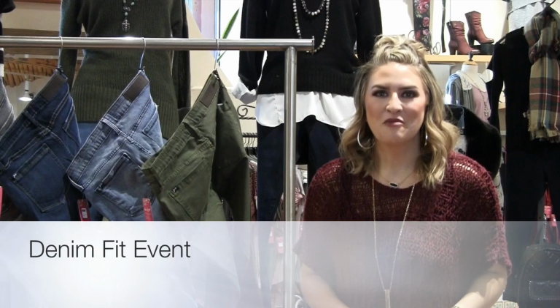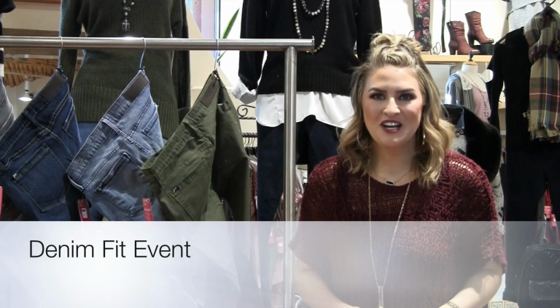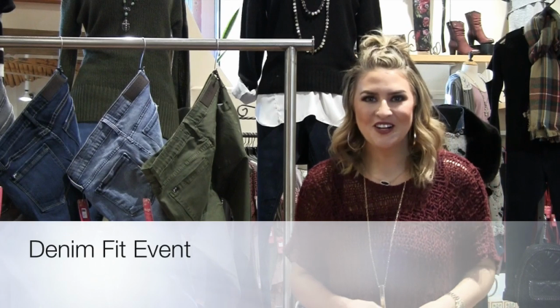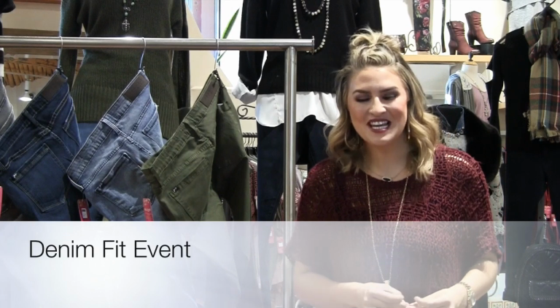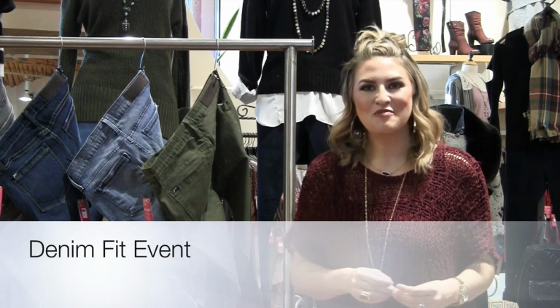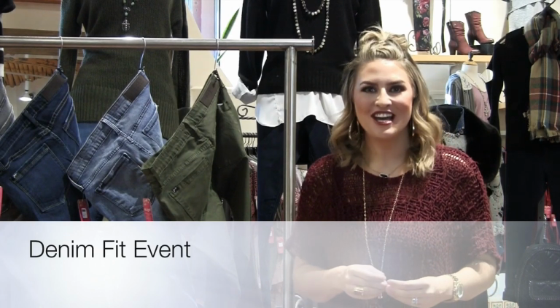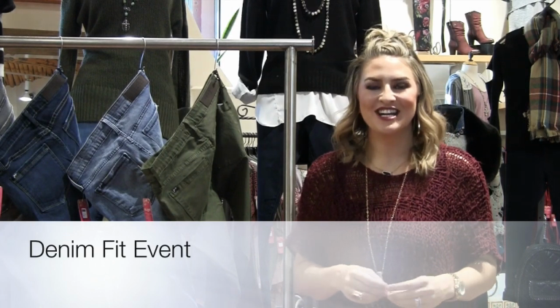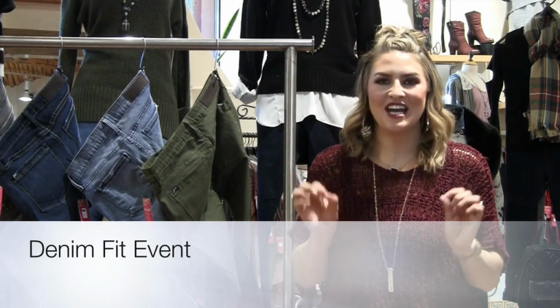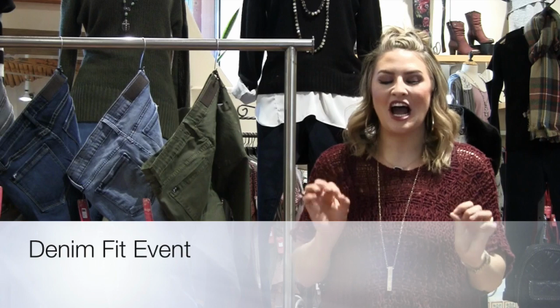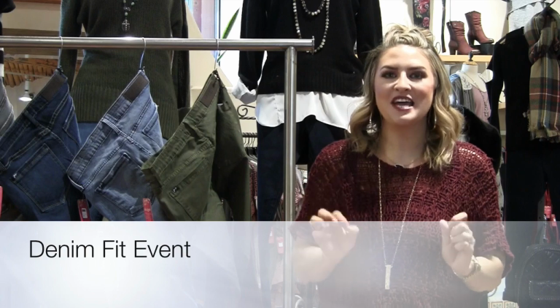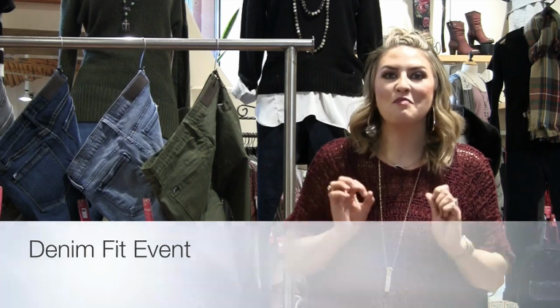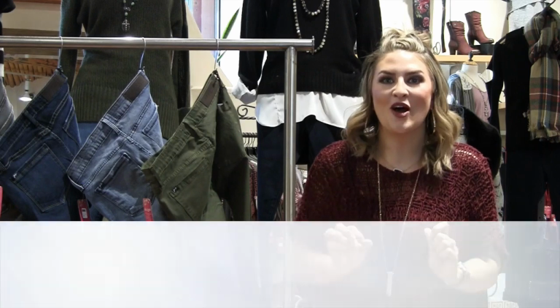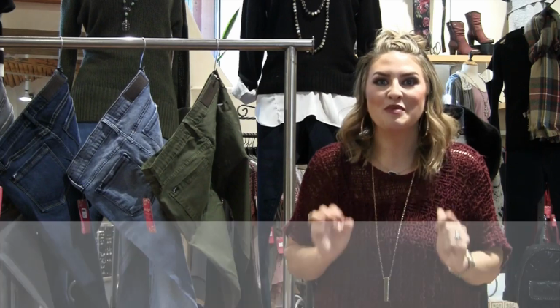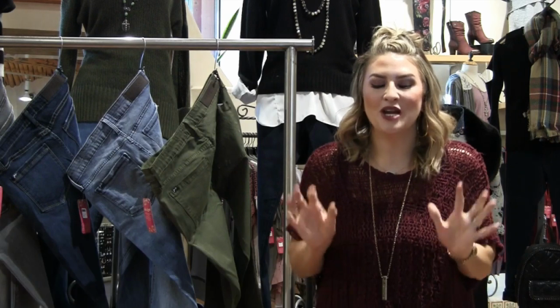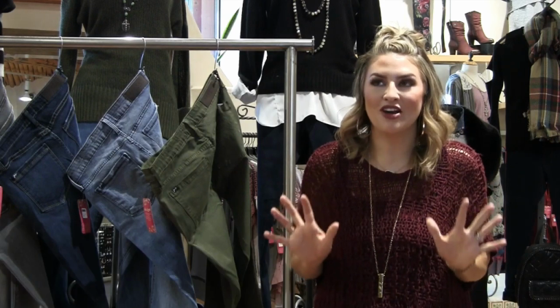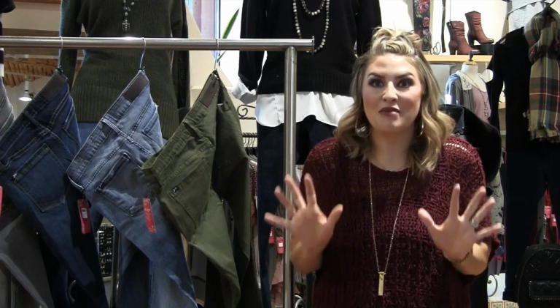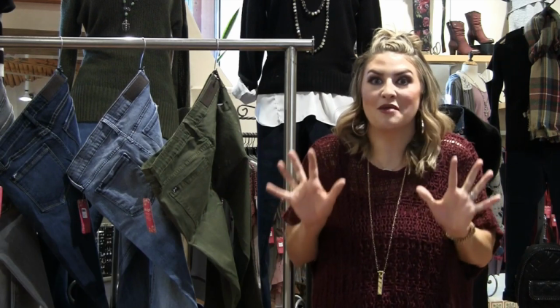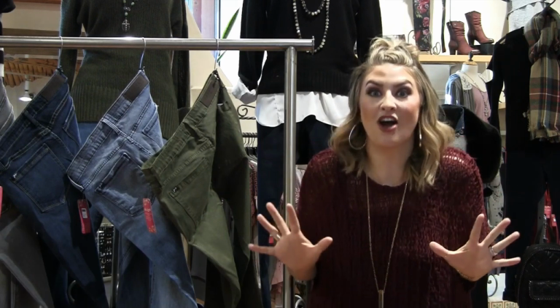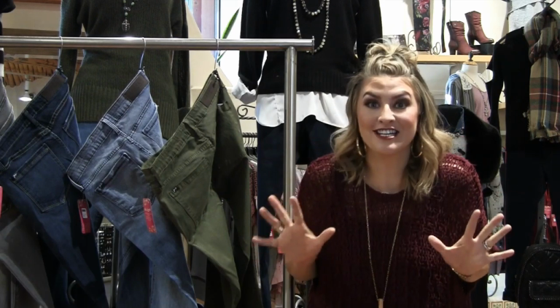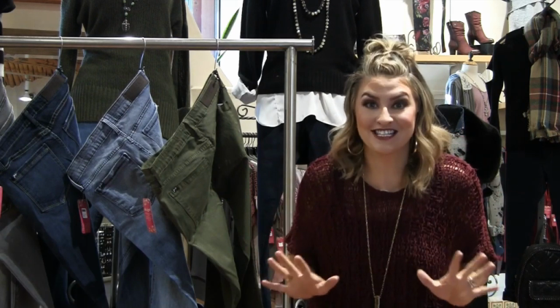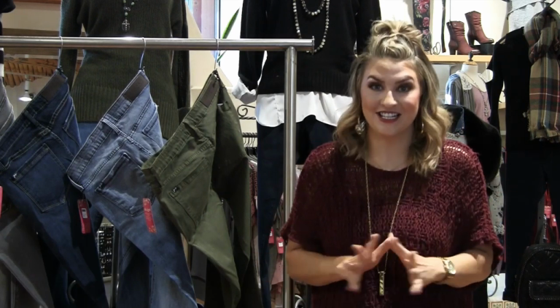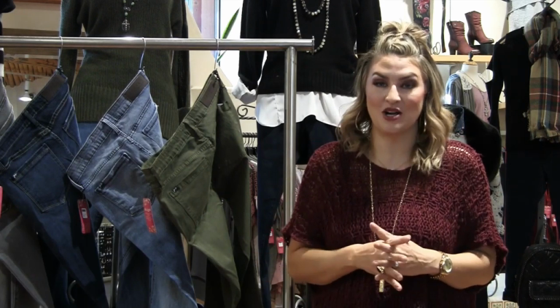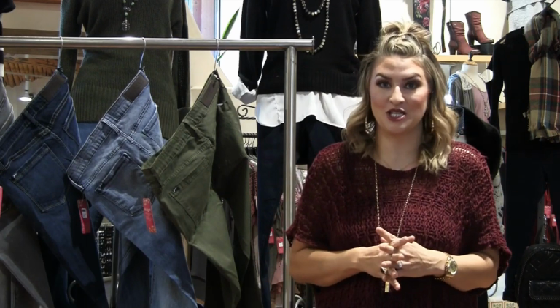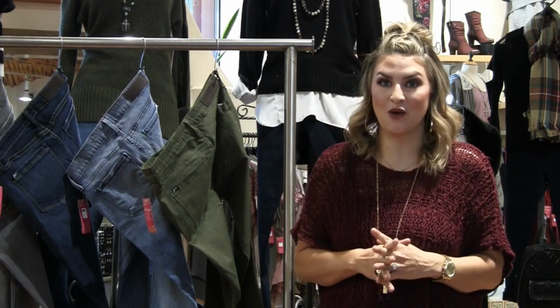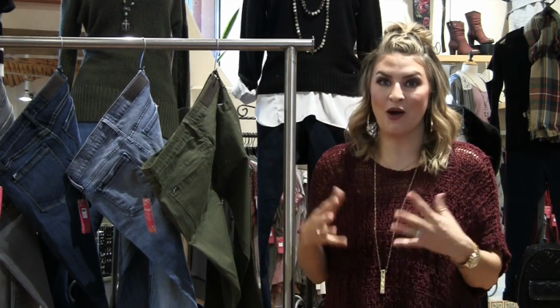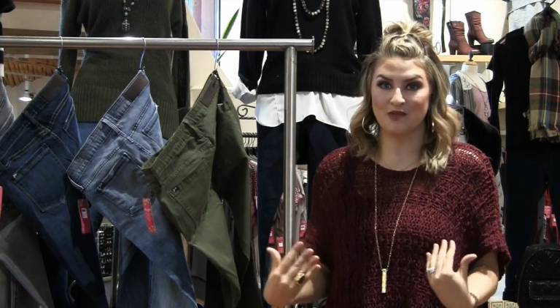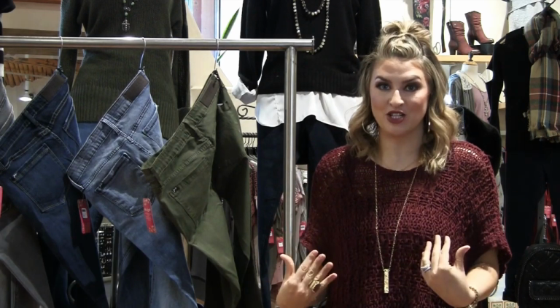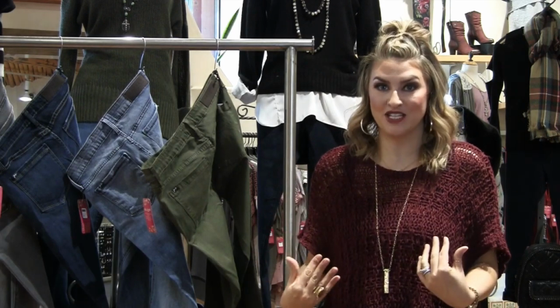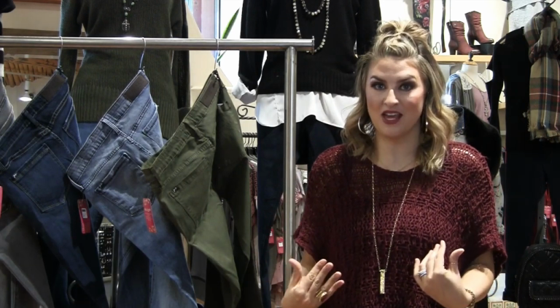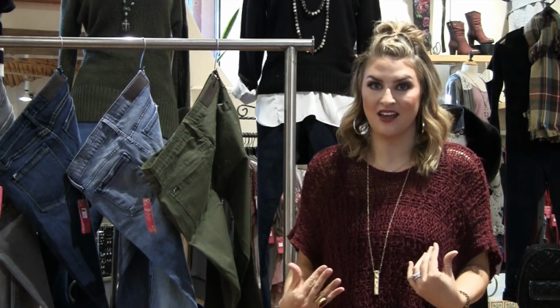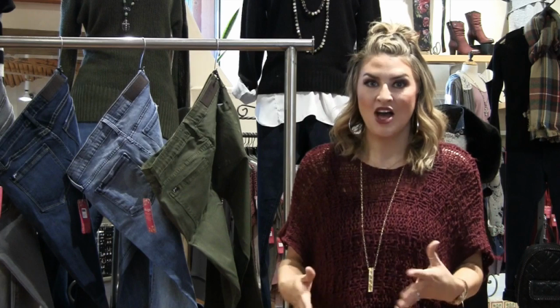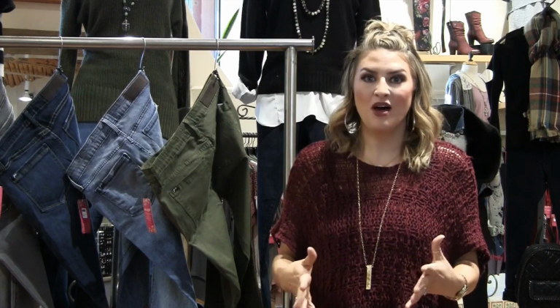Good morning, girls. It's Mariah here, and I am beyond, beyond, beyond, beyond excited to talk to you about our special this week.